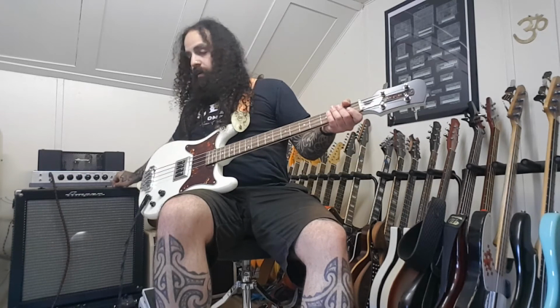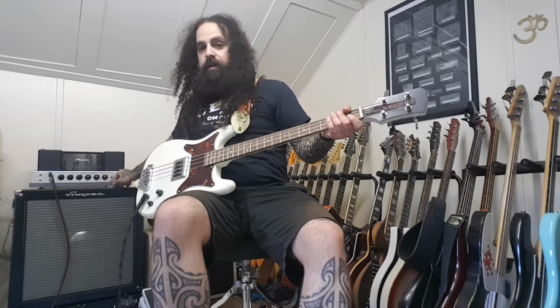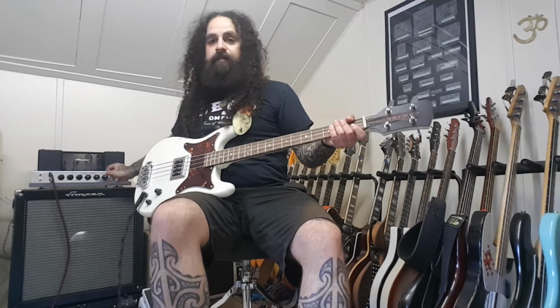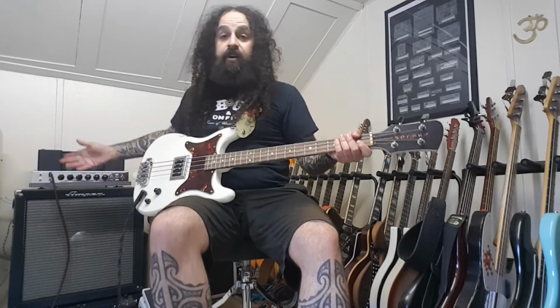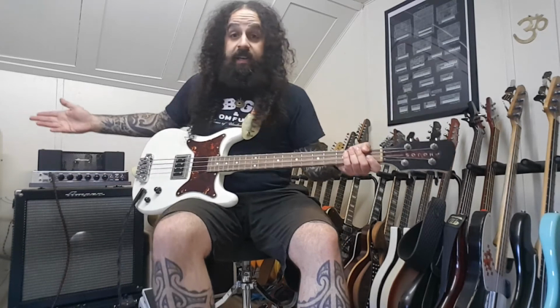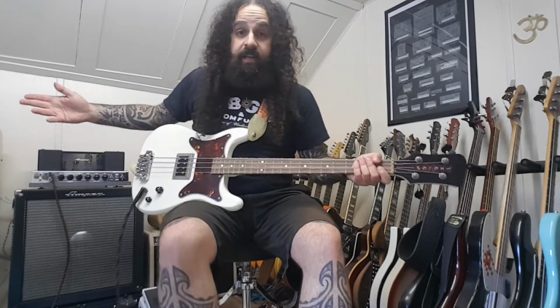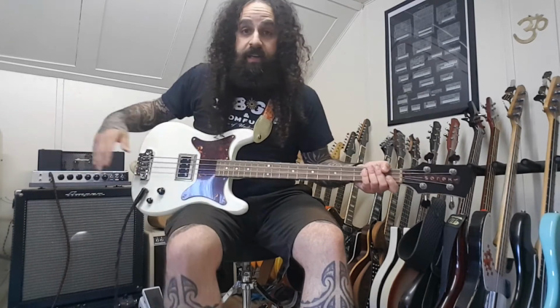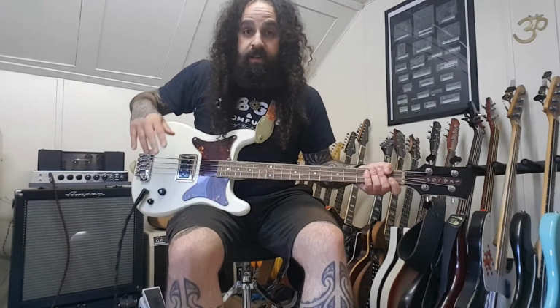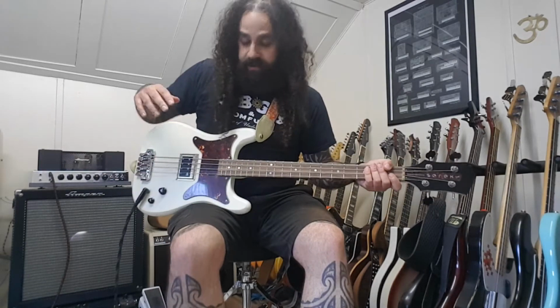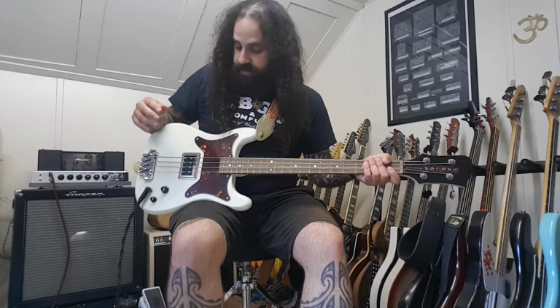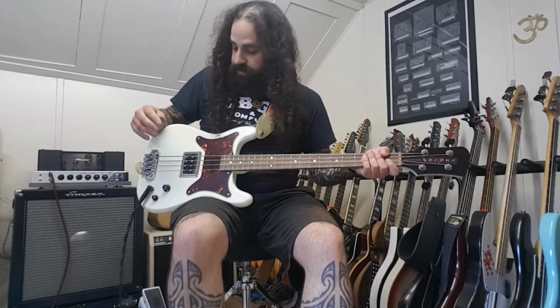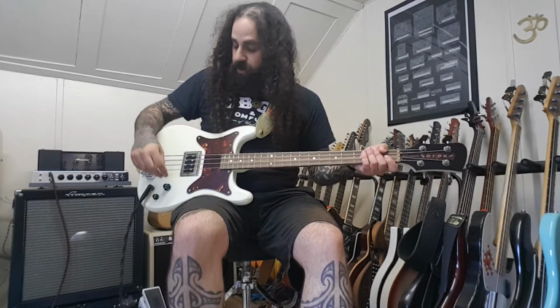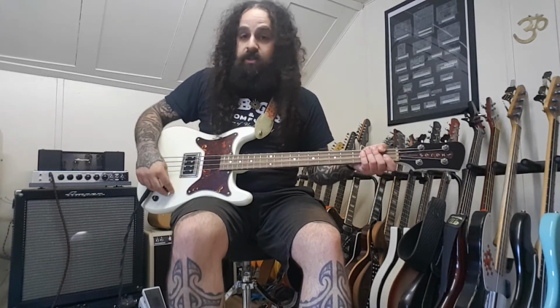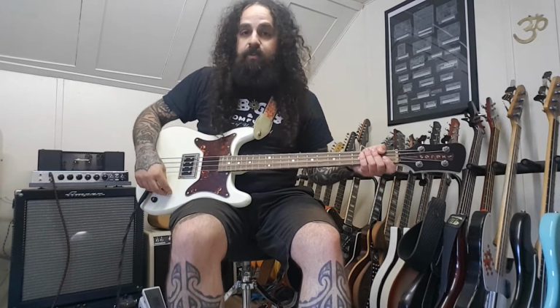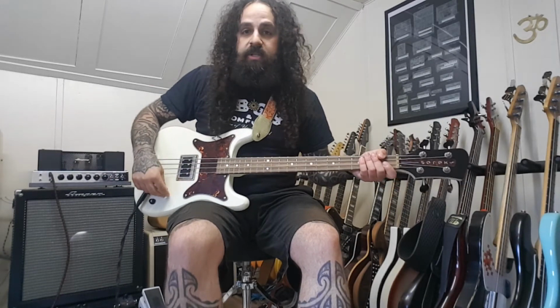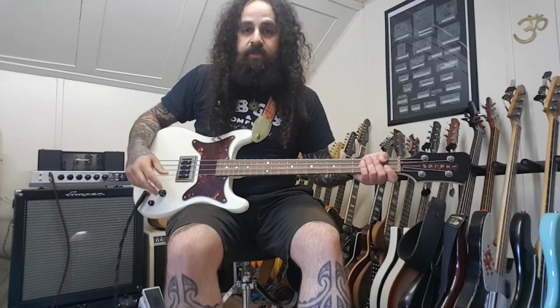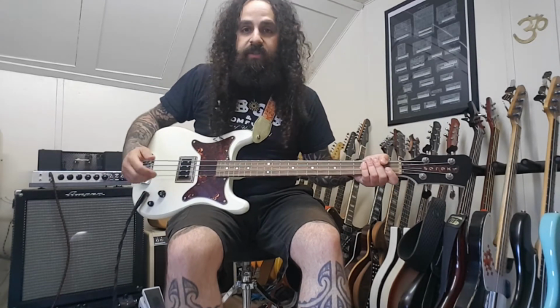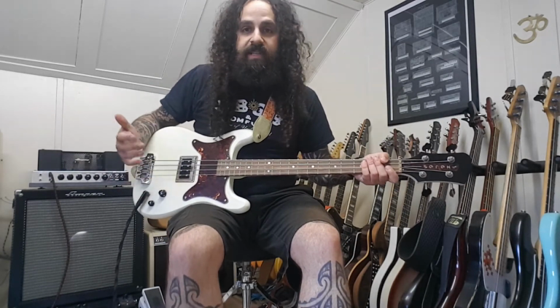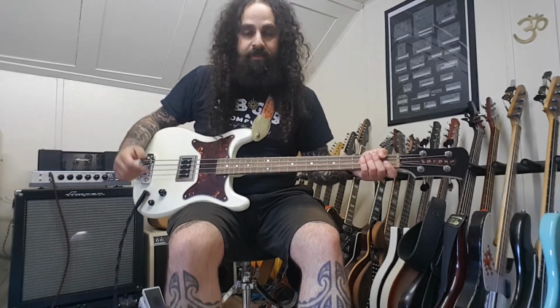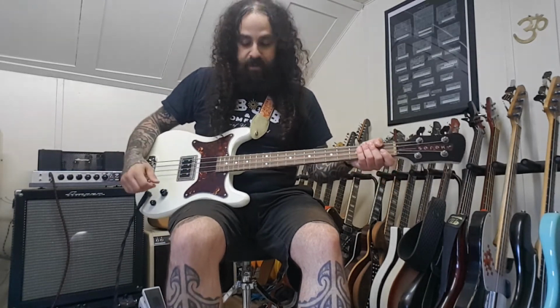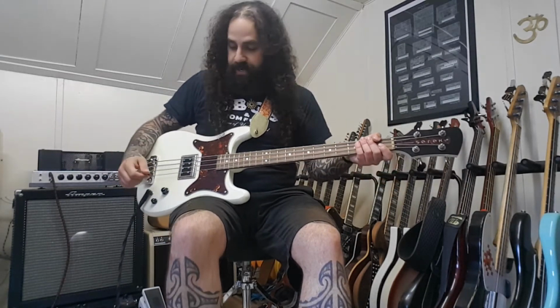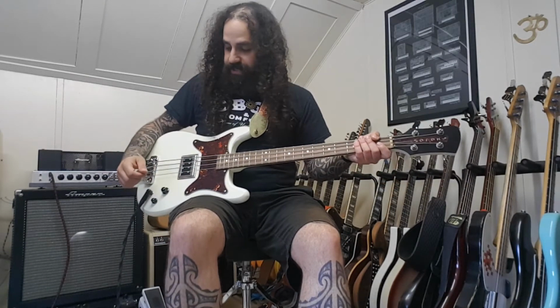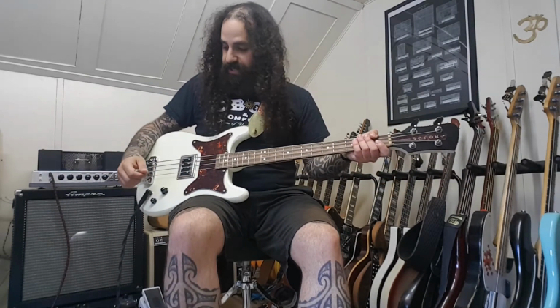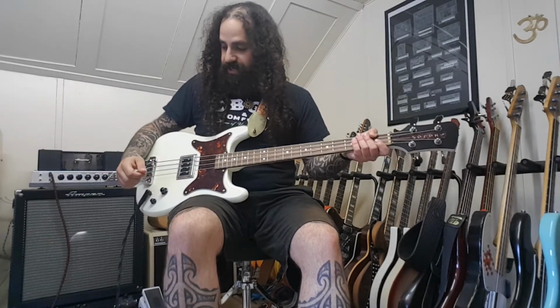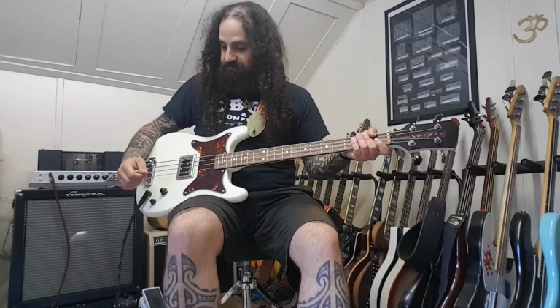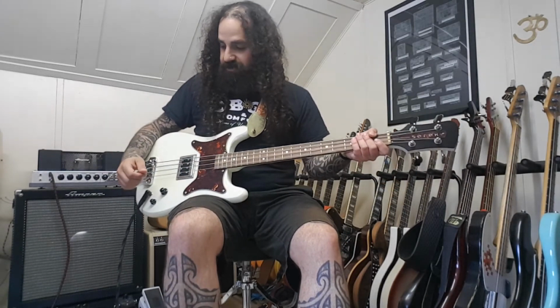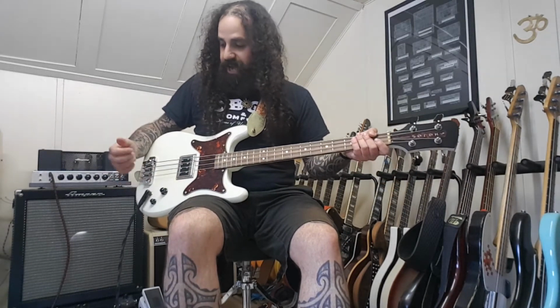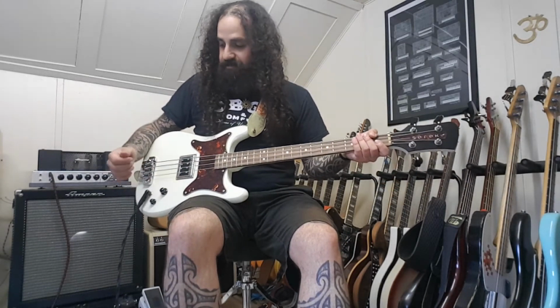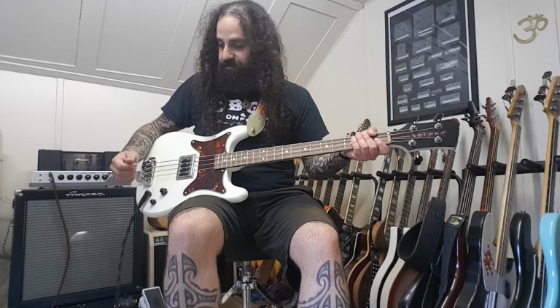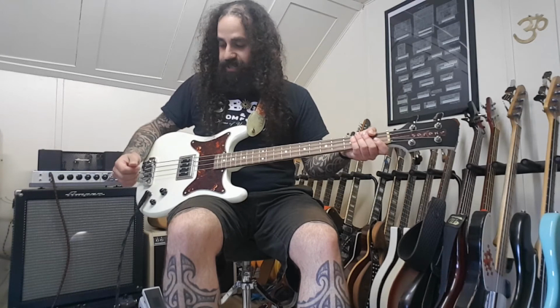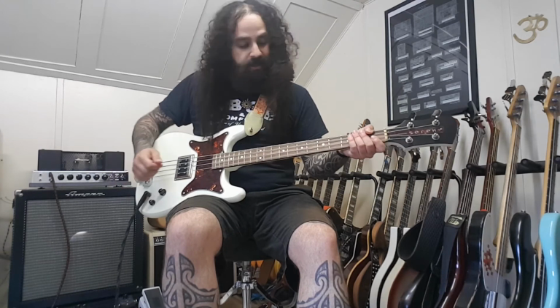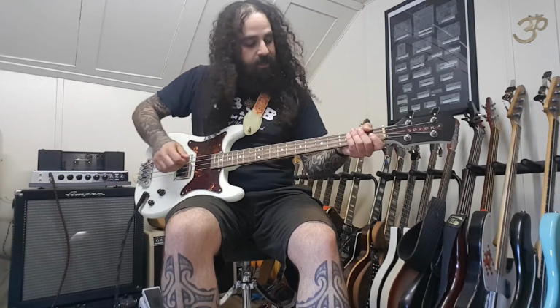And funnily, it's also possible to slap this bass. Yeah, it really sounds good.